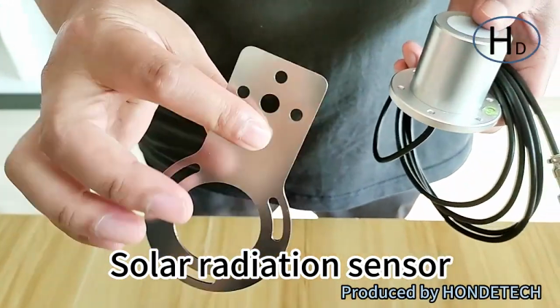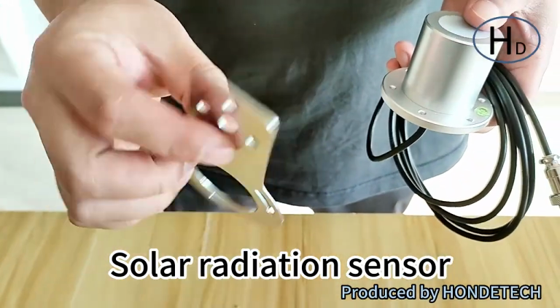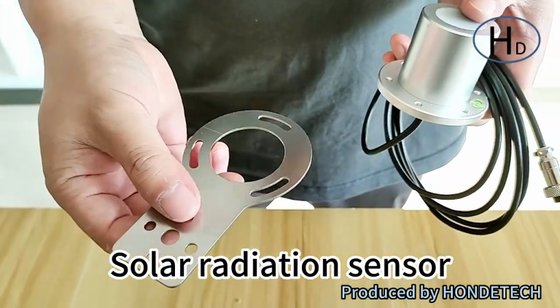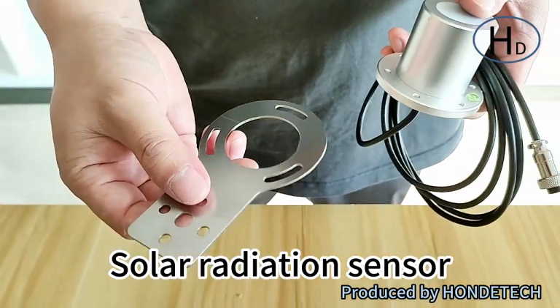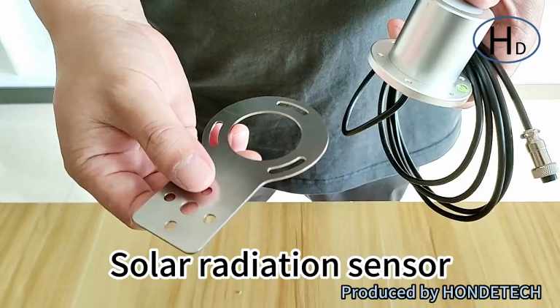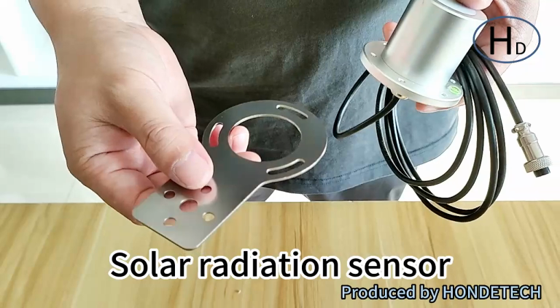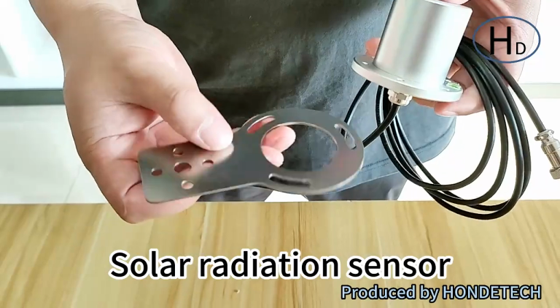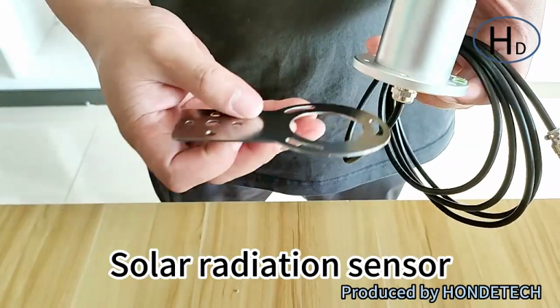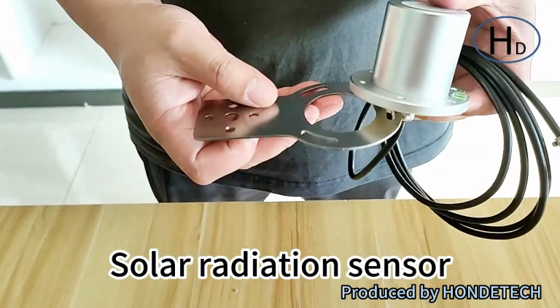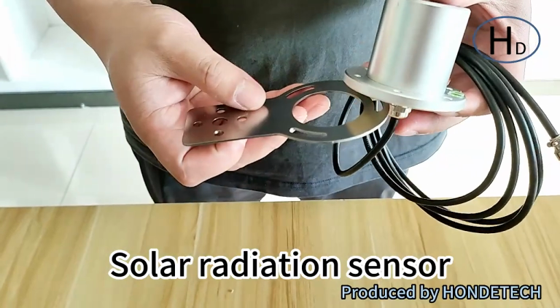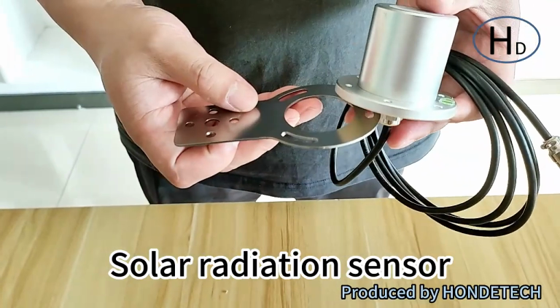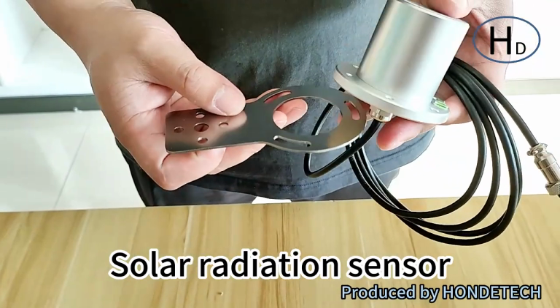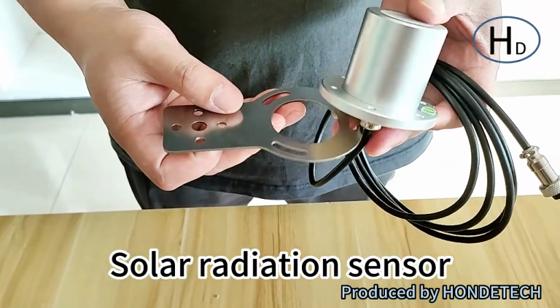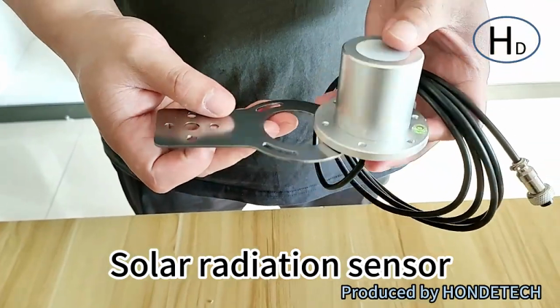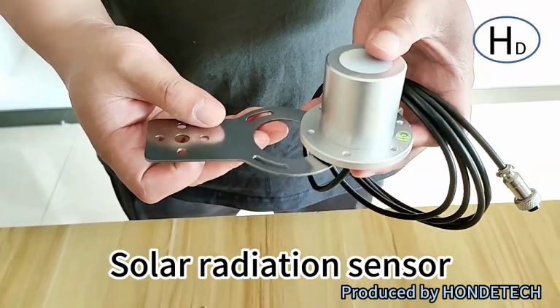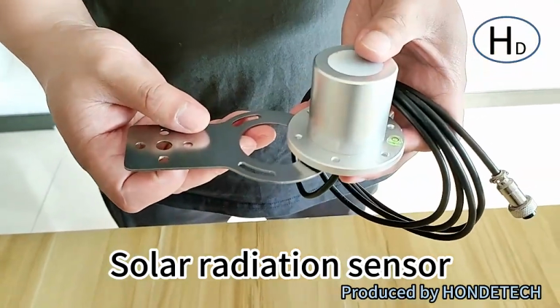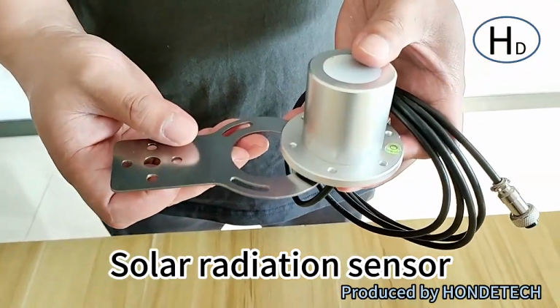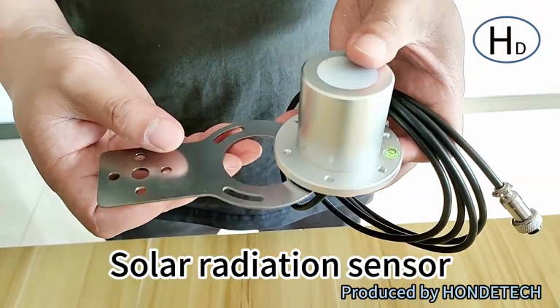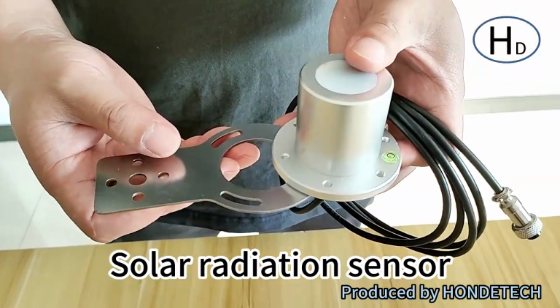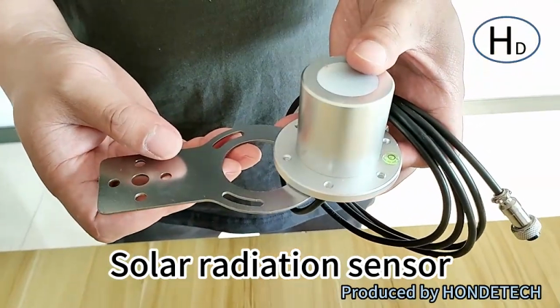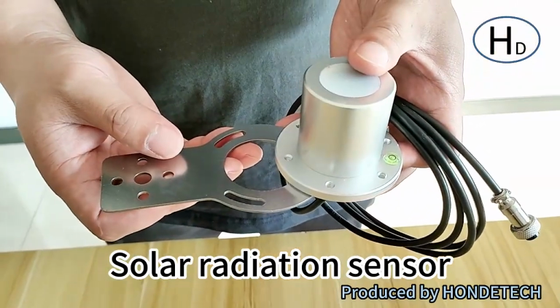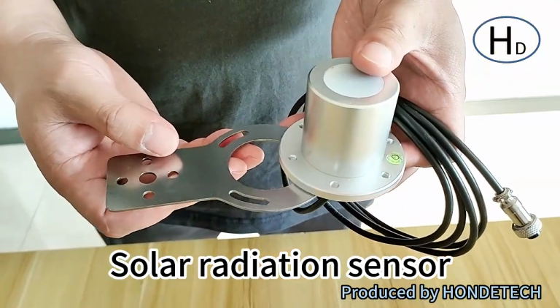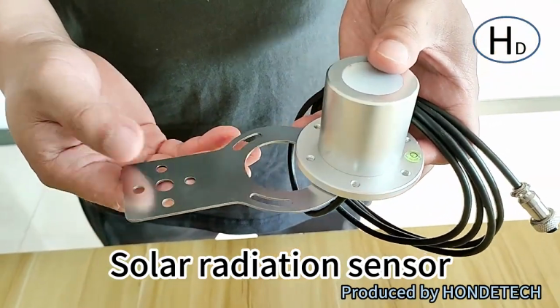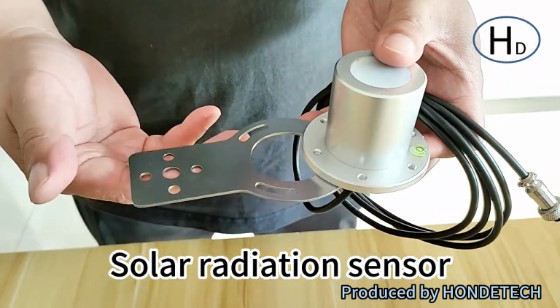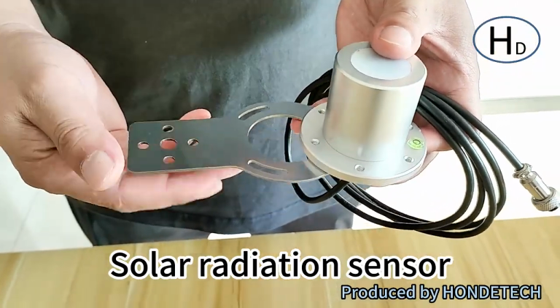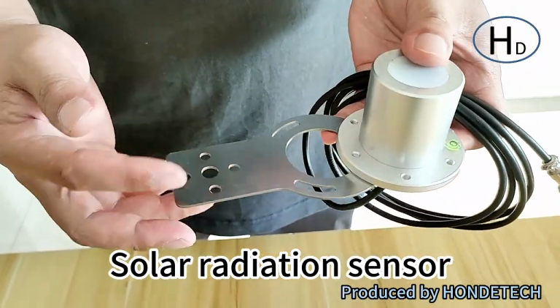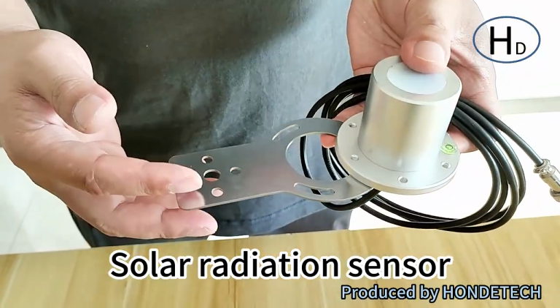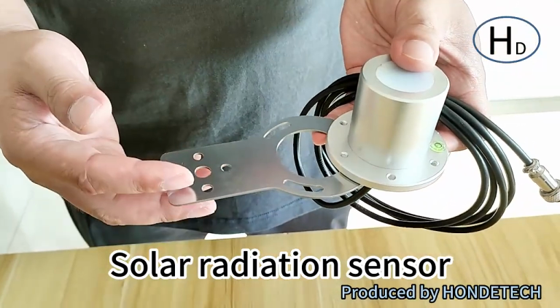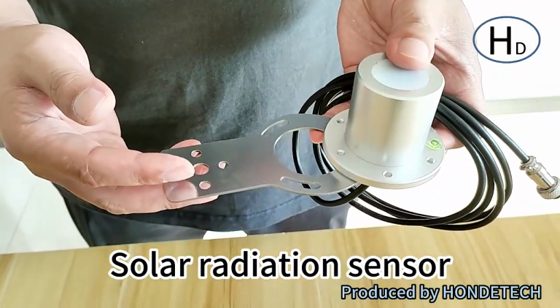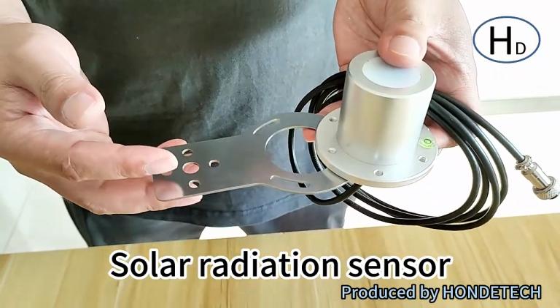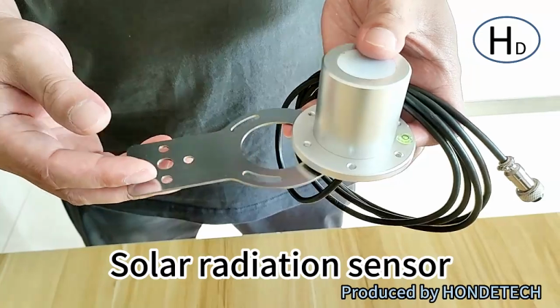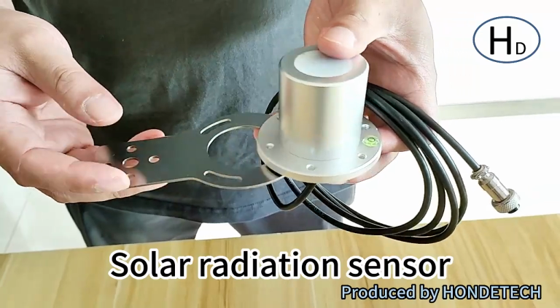And actually, it's a stainless steel install pallet. And you can use it directly and connect with the cursor.